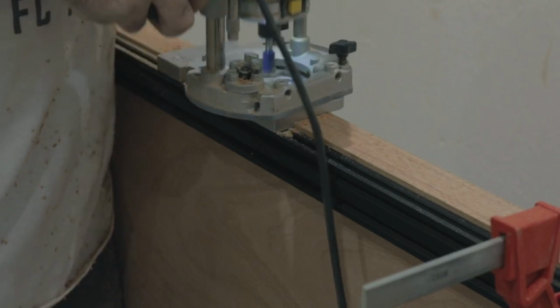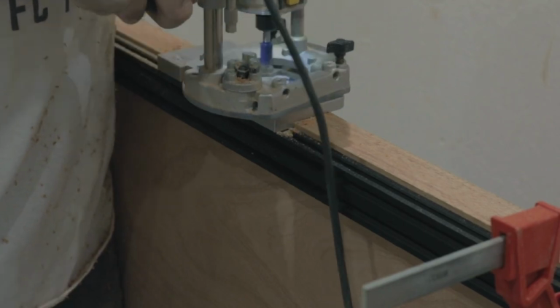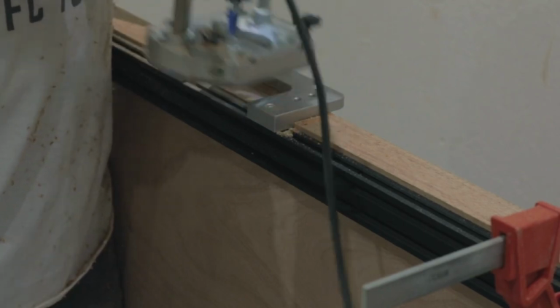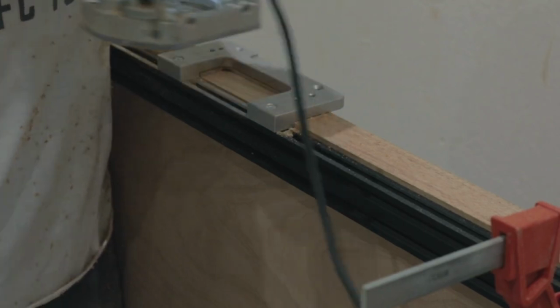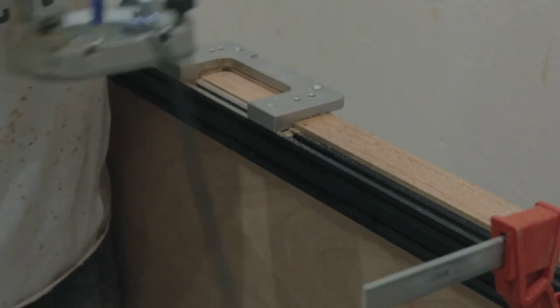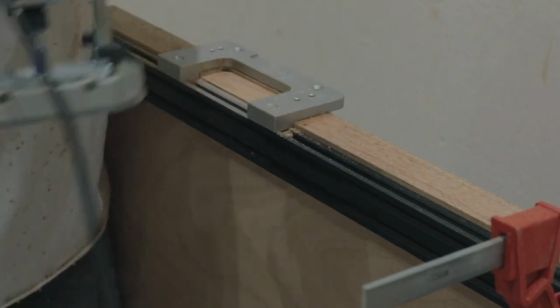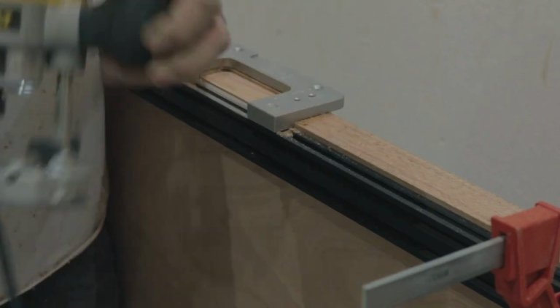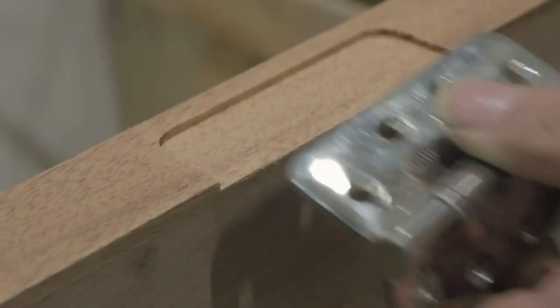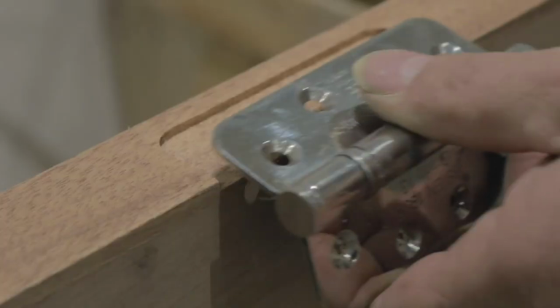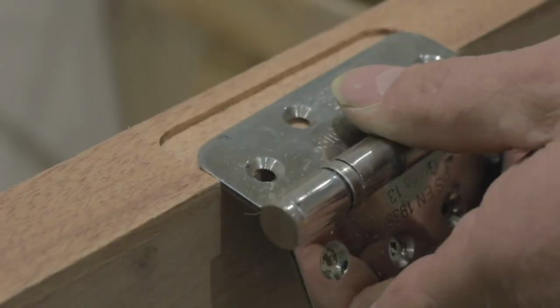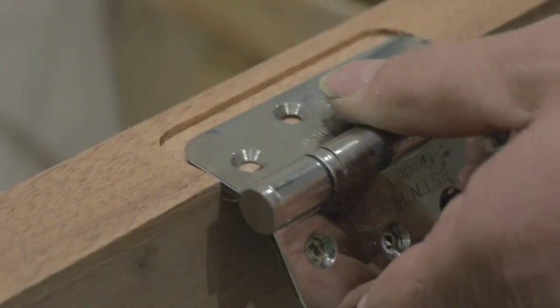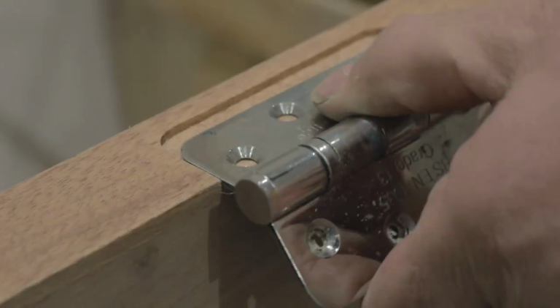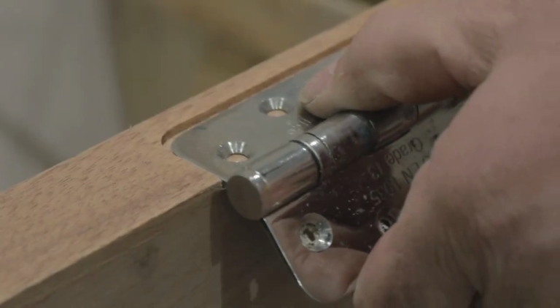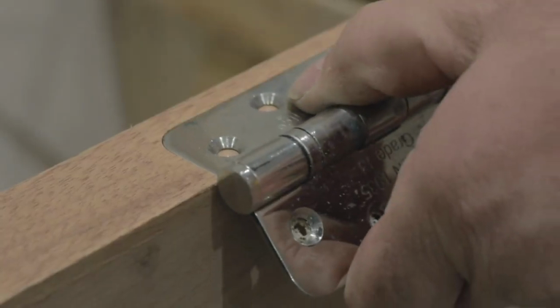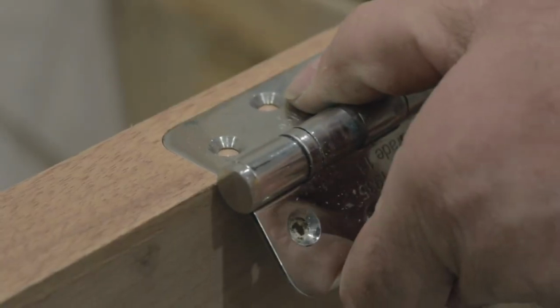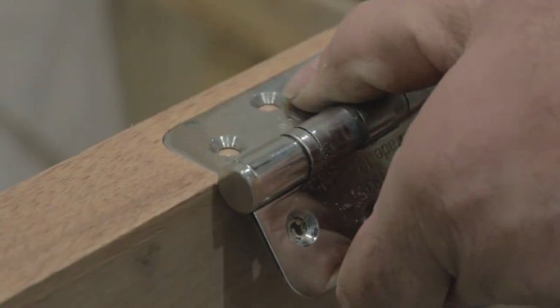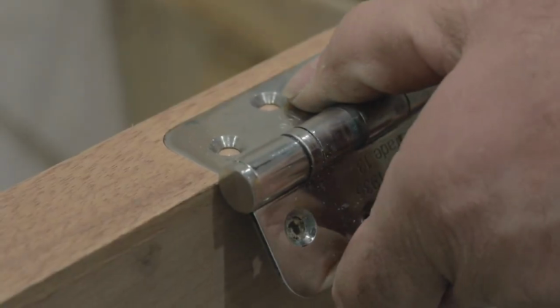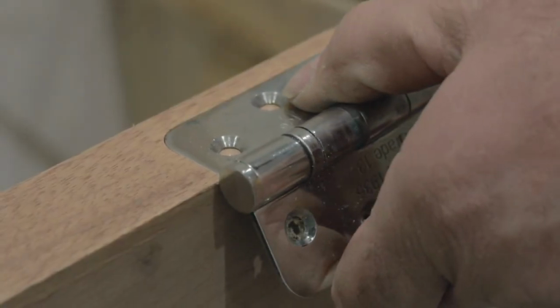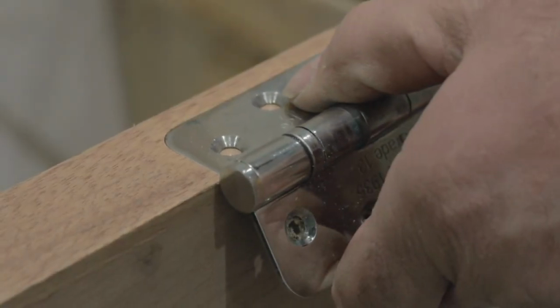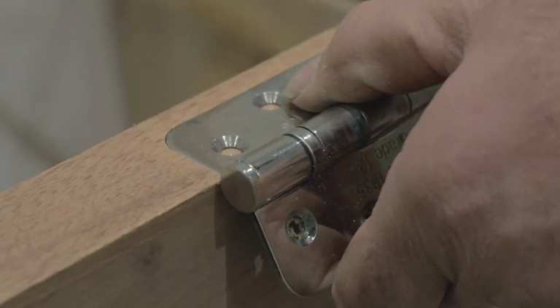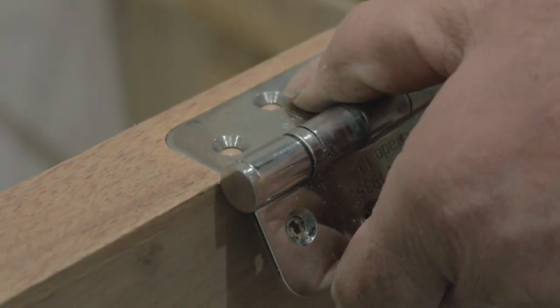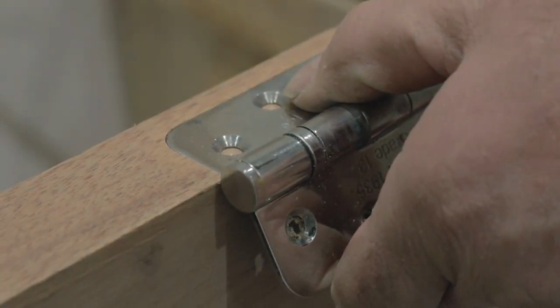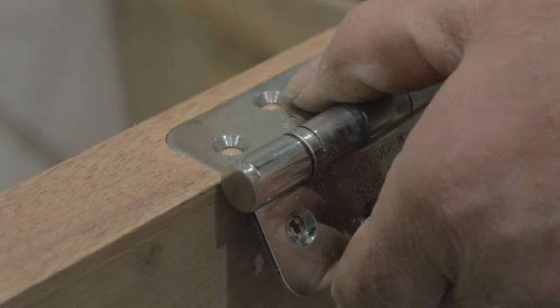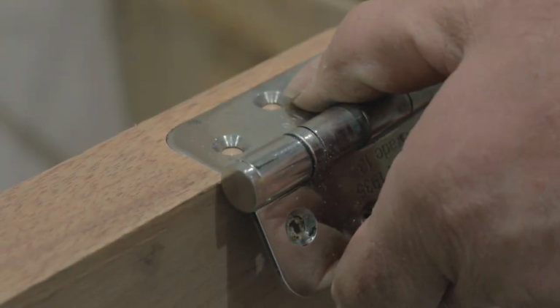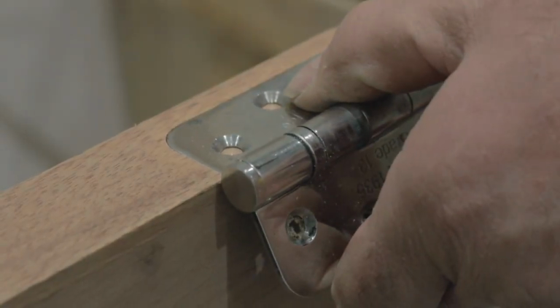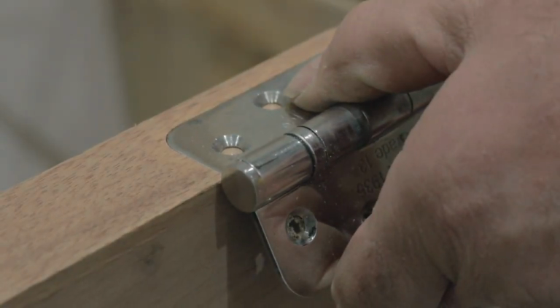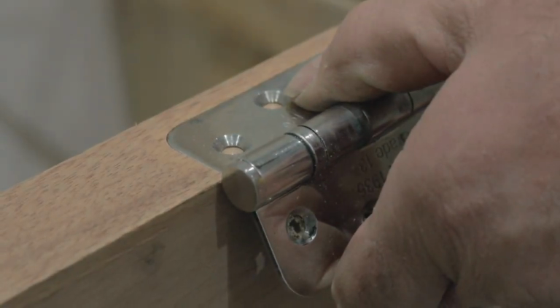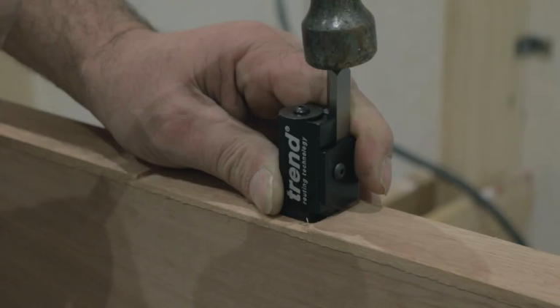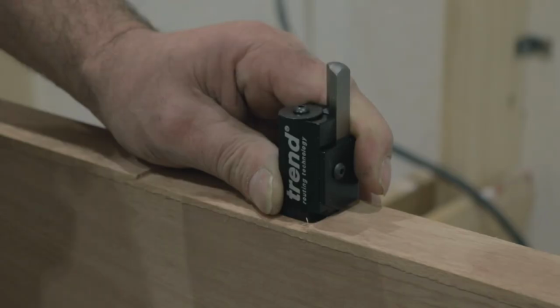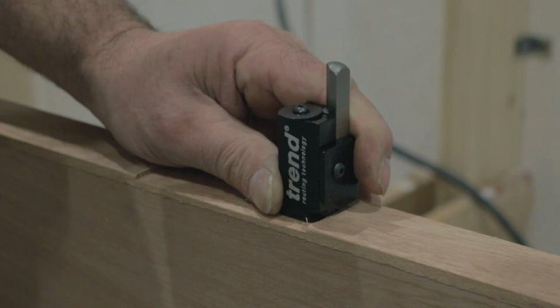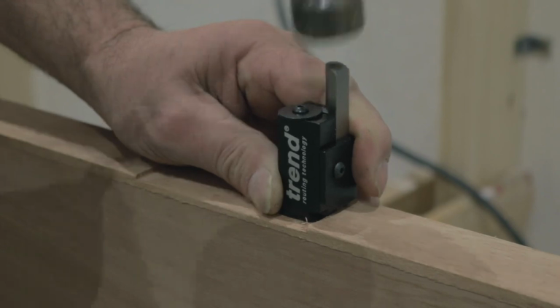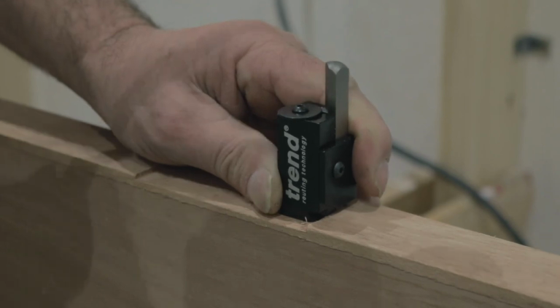The hinge blocks have been manufactured to enable perfect fitting of radius hinges as well as square.